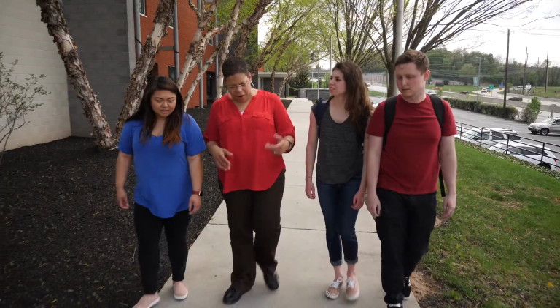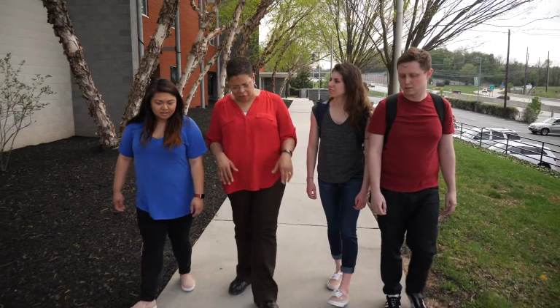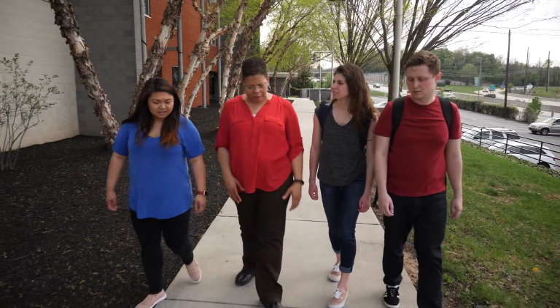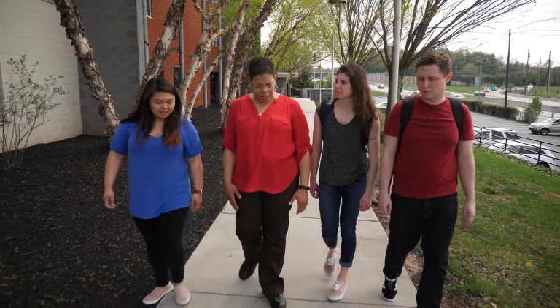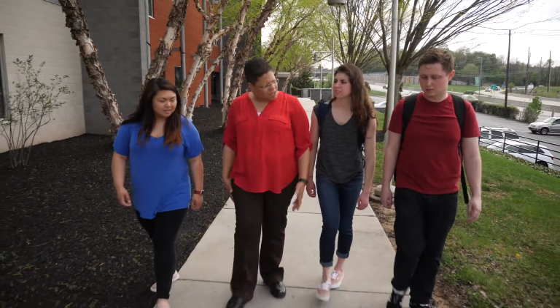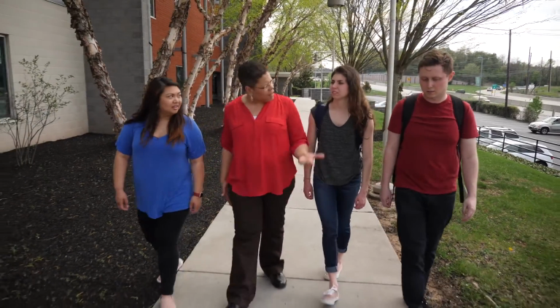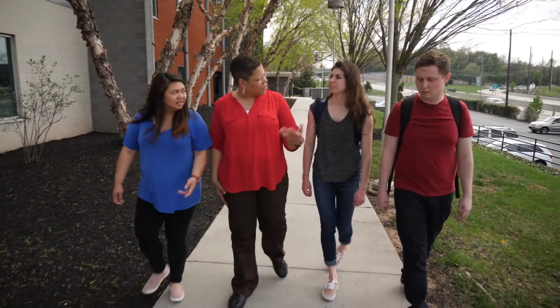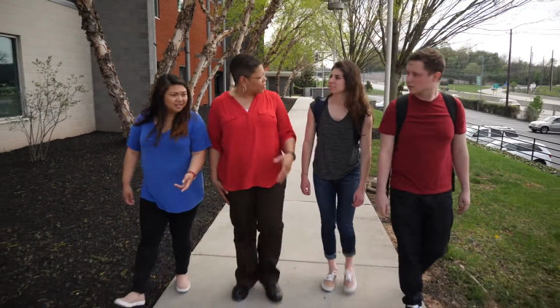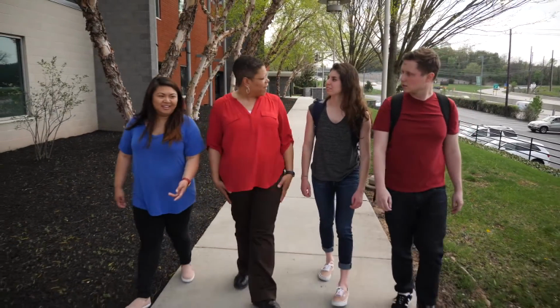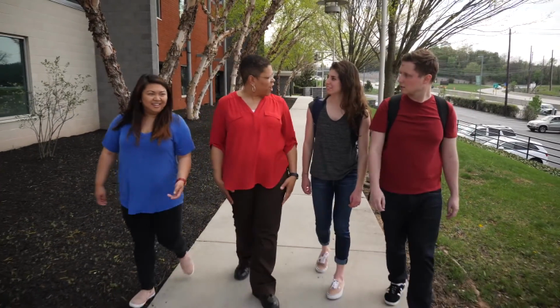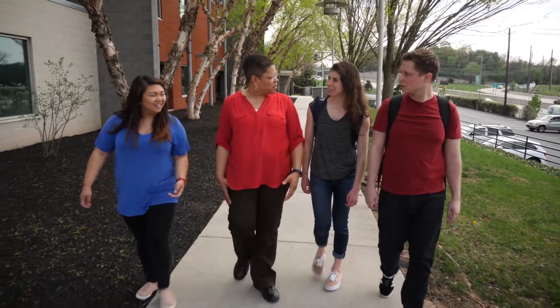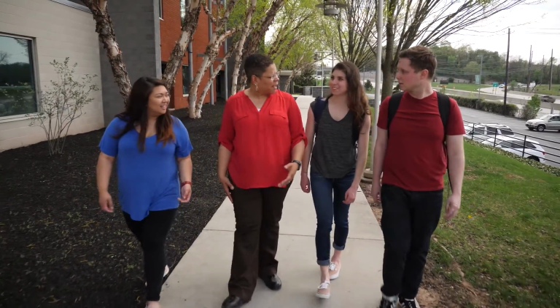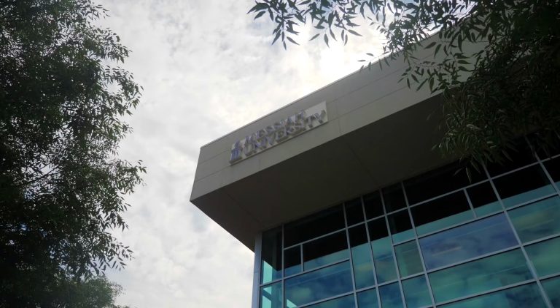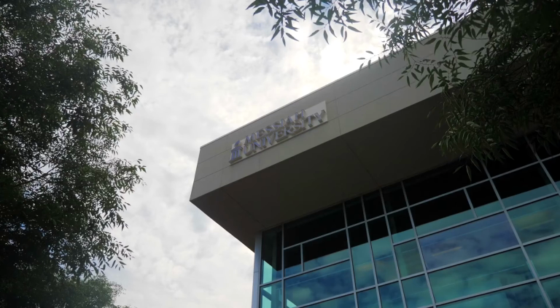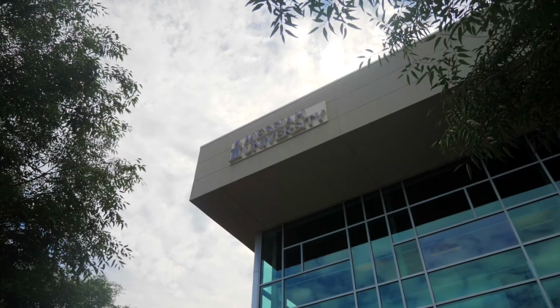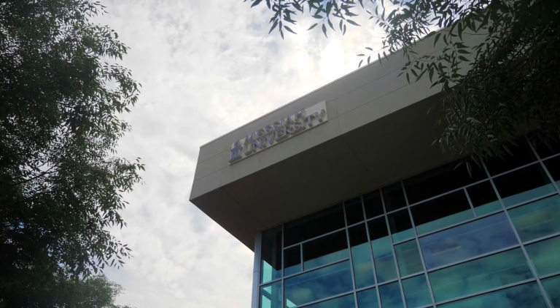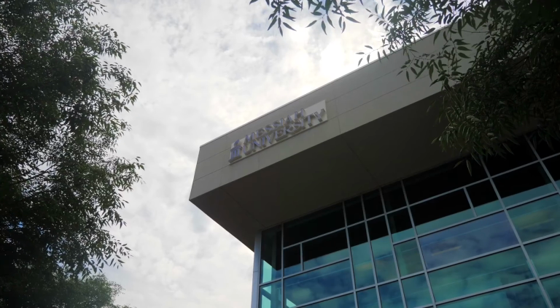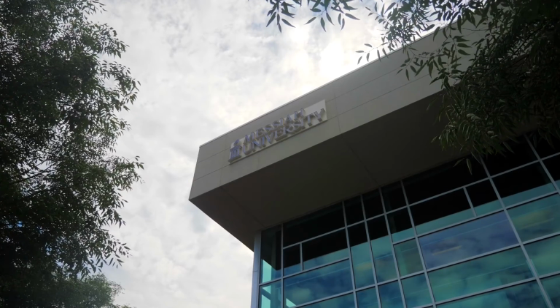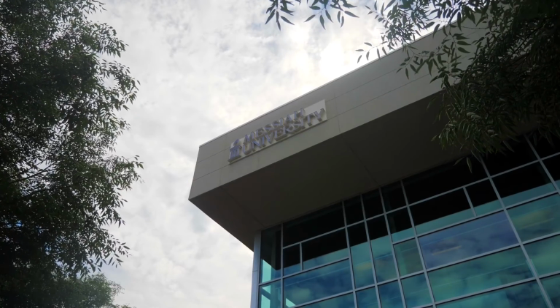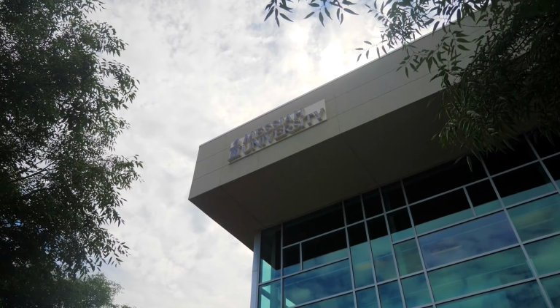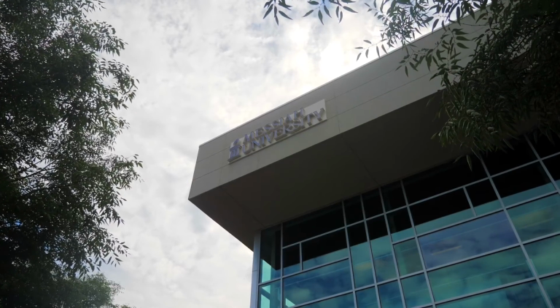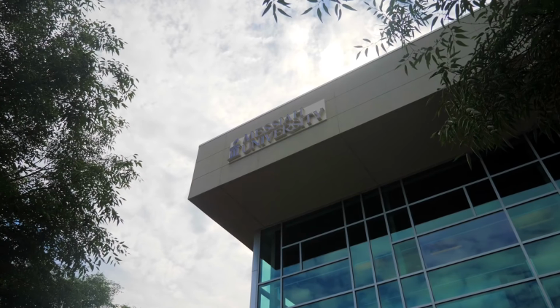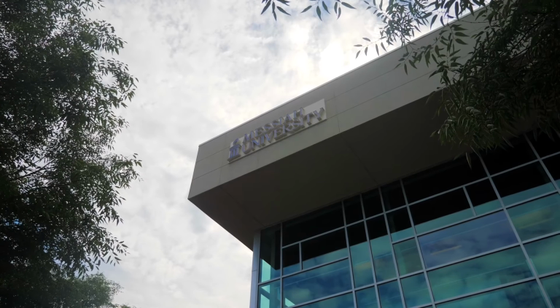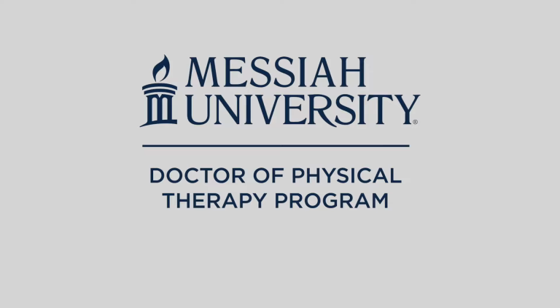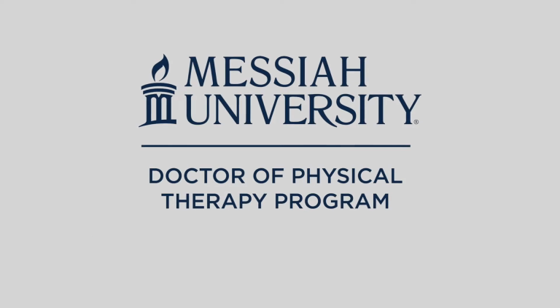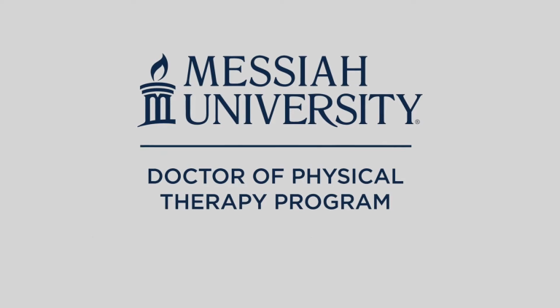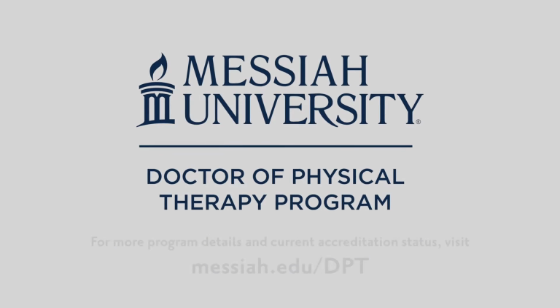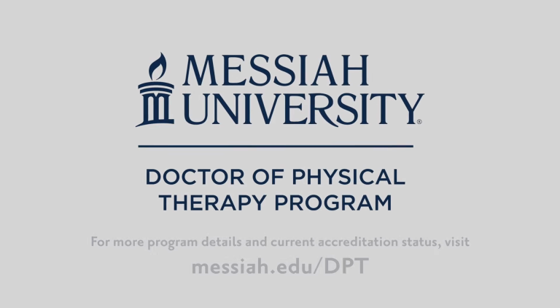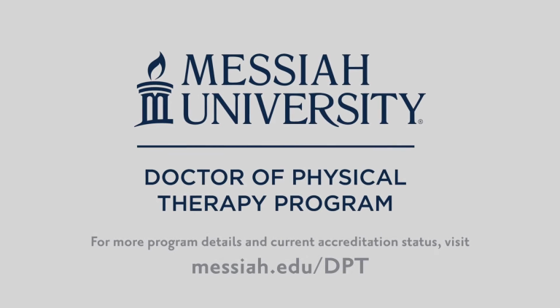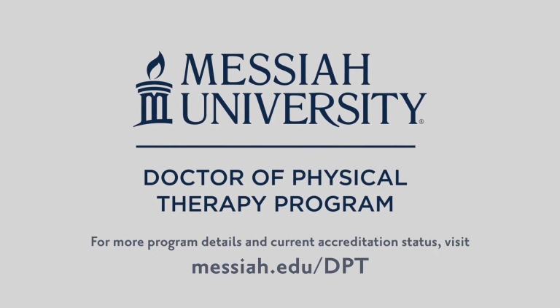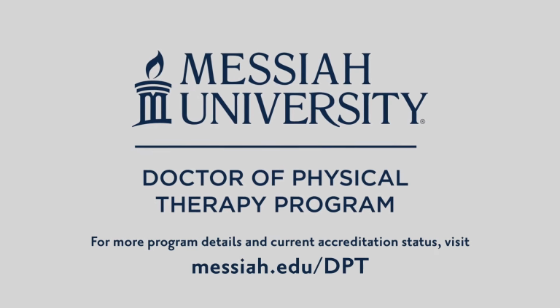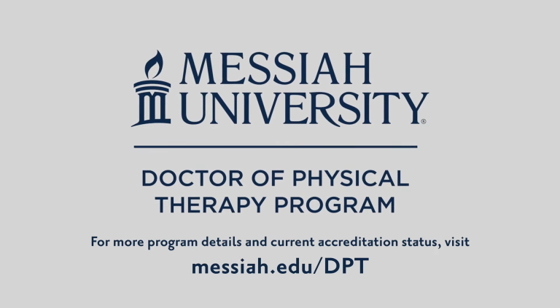Learn more about Messiah University at Winding Hill and our Doctor of Physical Therapy program by visiting our website and attending an open house.